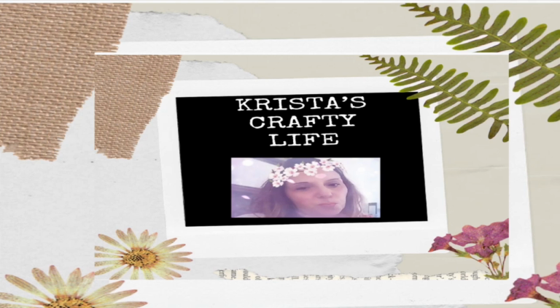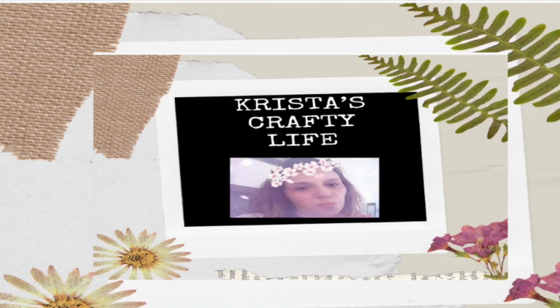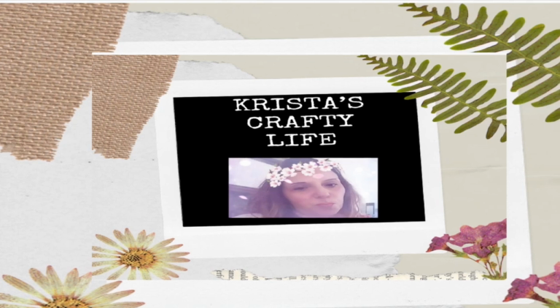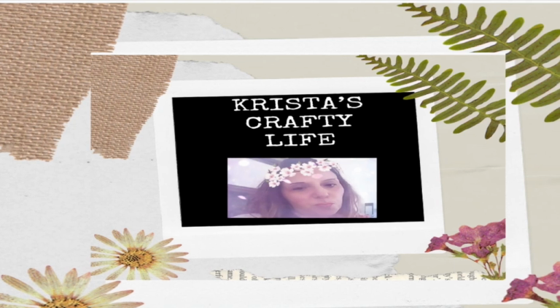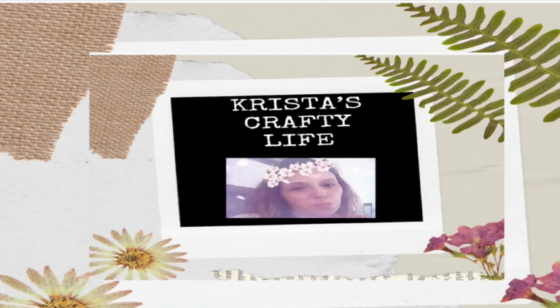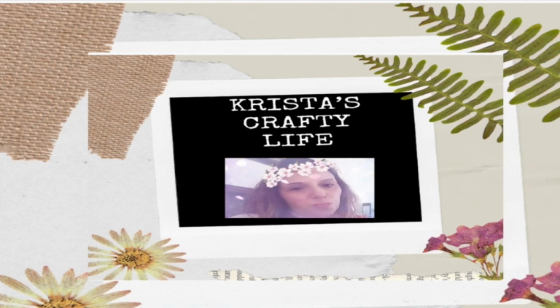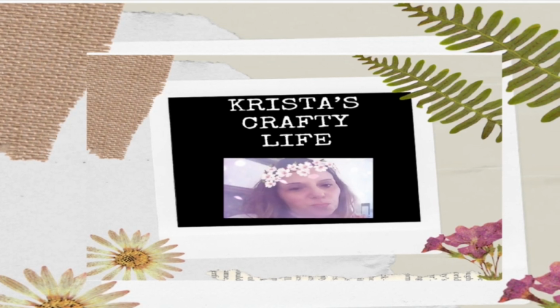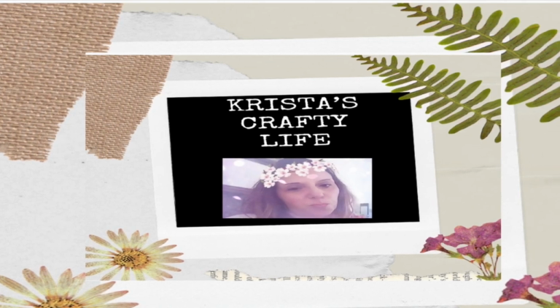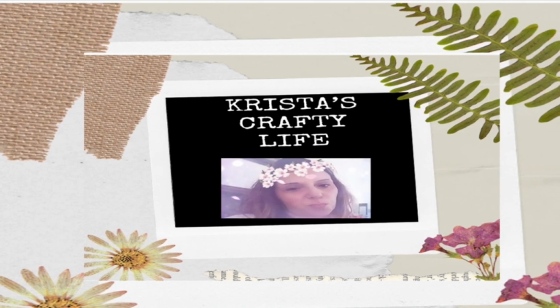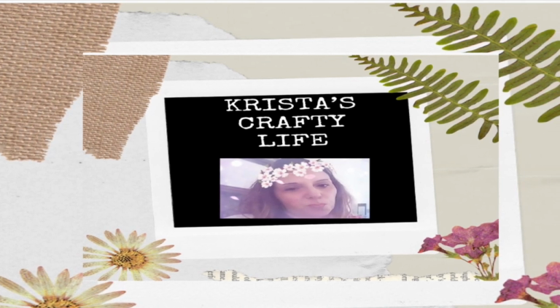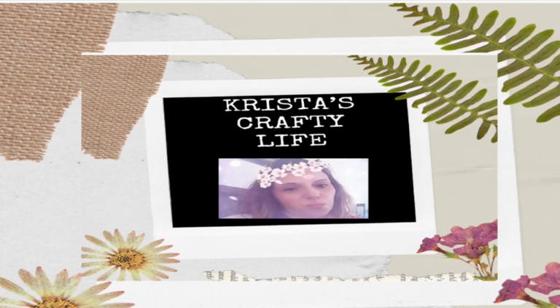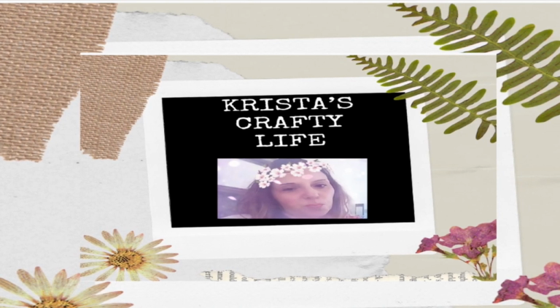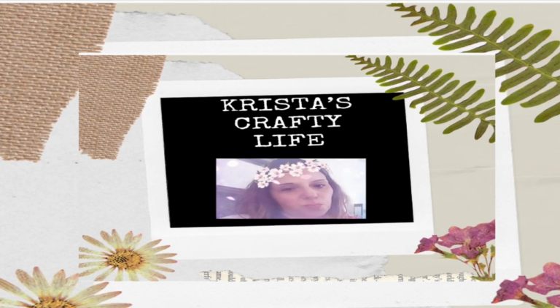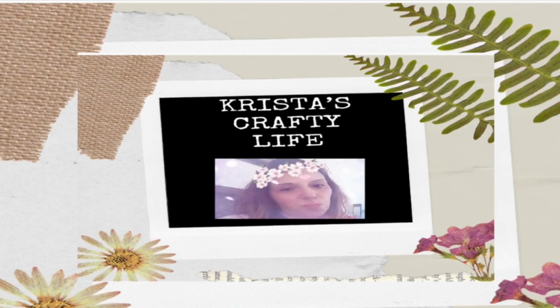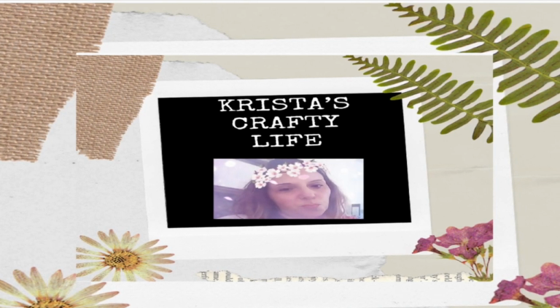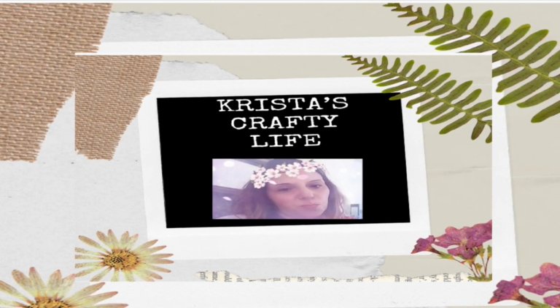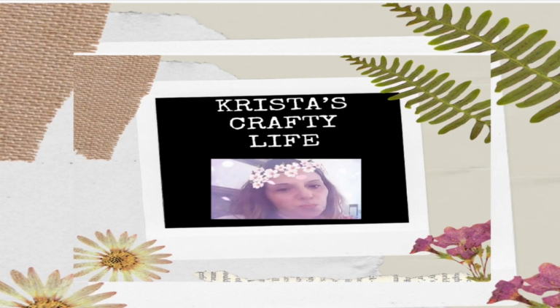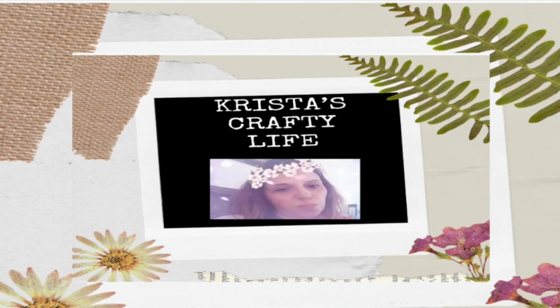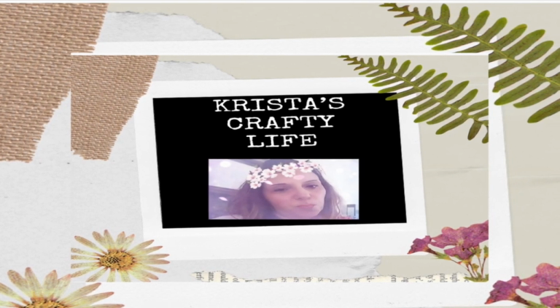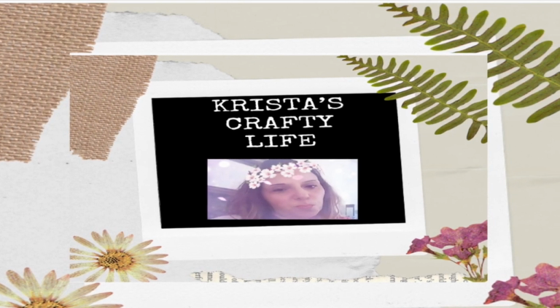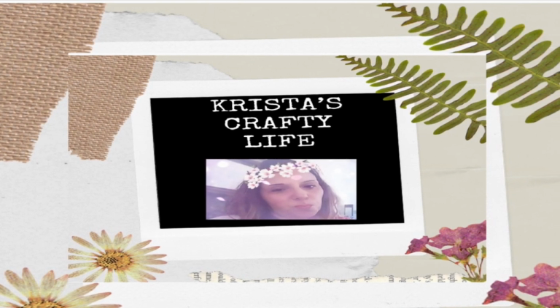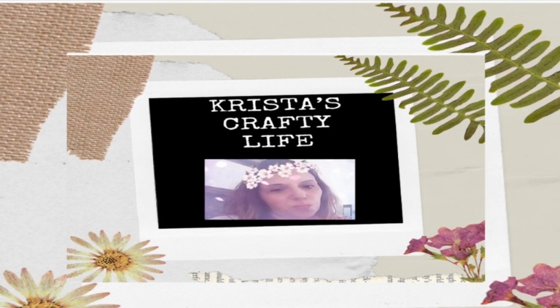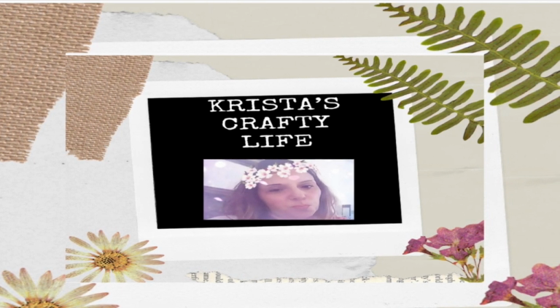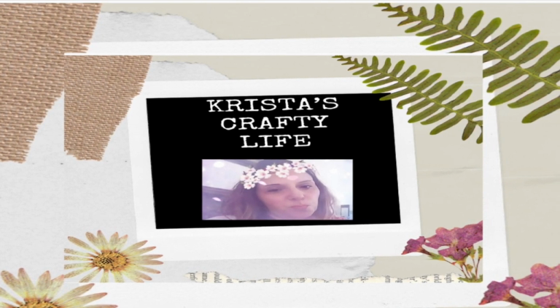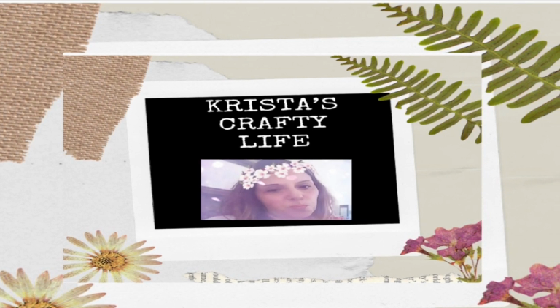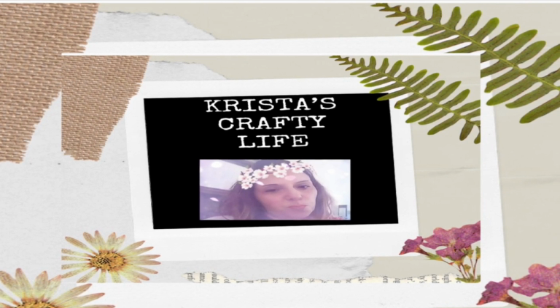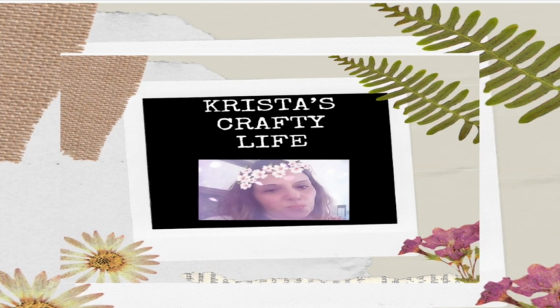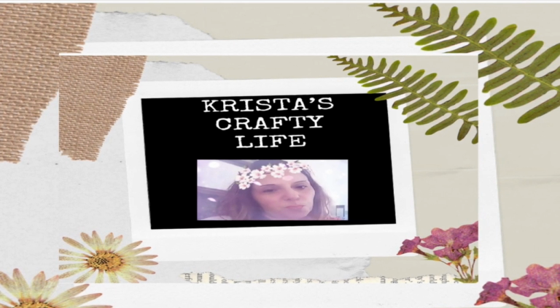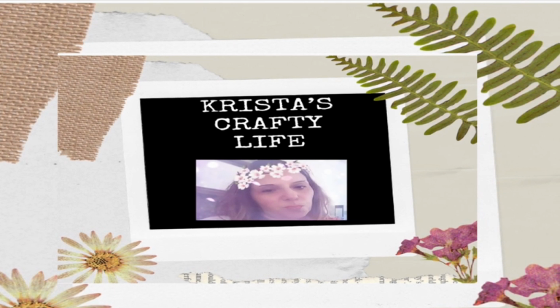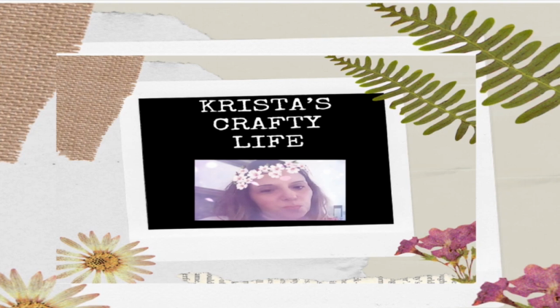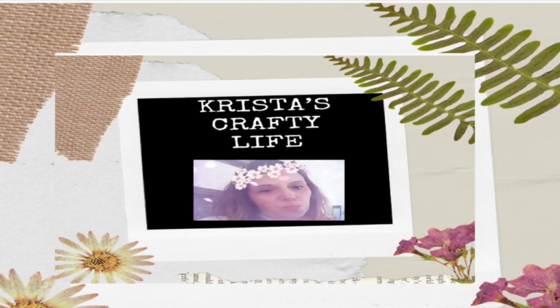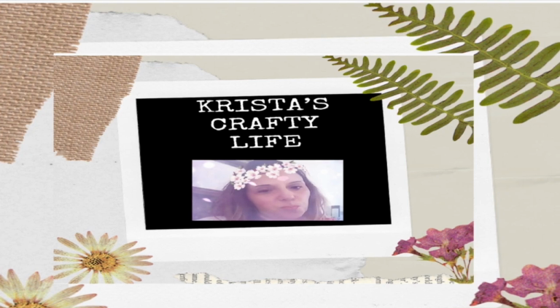Hi everyone, it's Krista and welcome to my channel. If you're new here, my name is Krista and welcome.